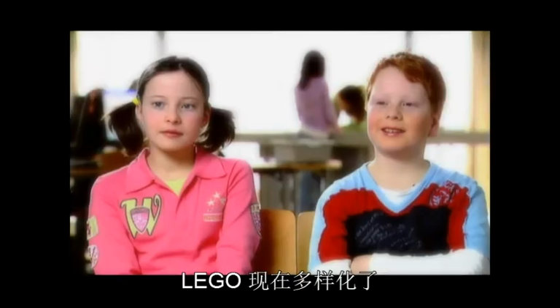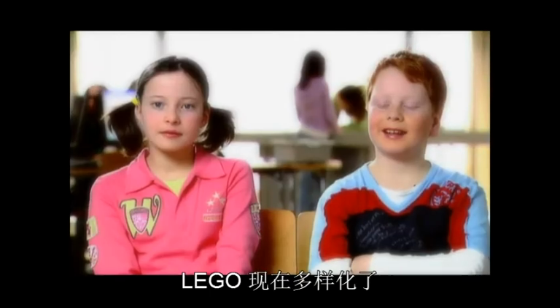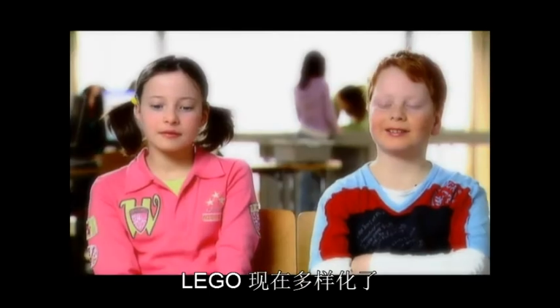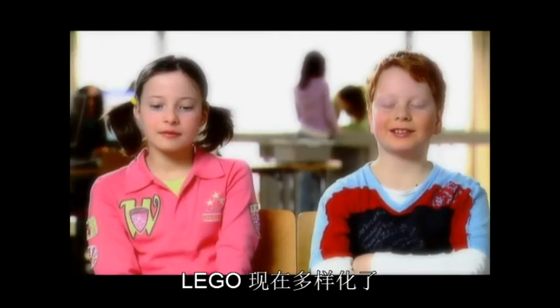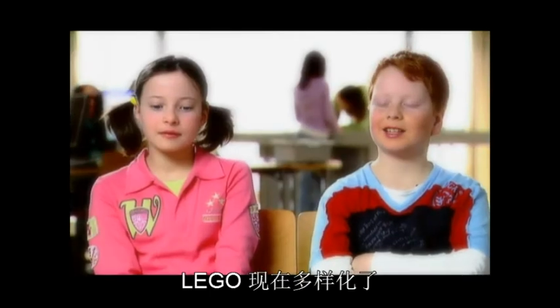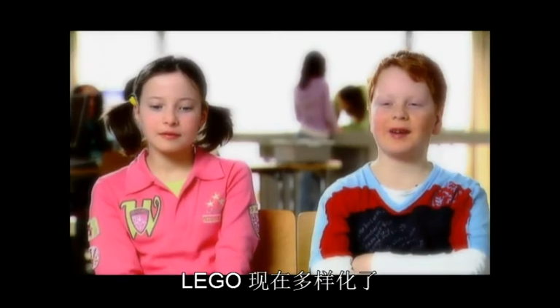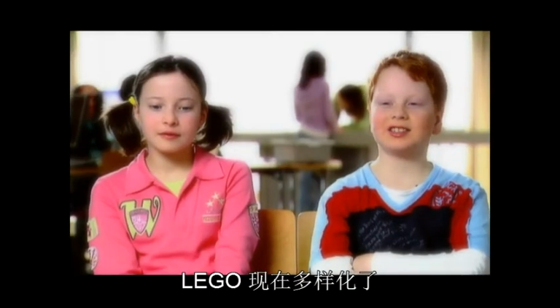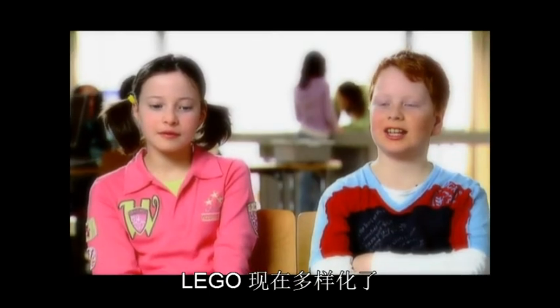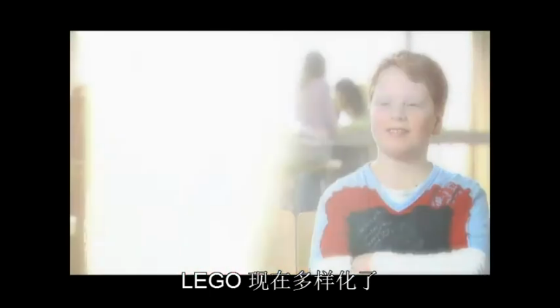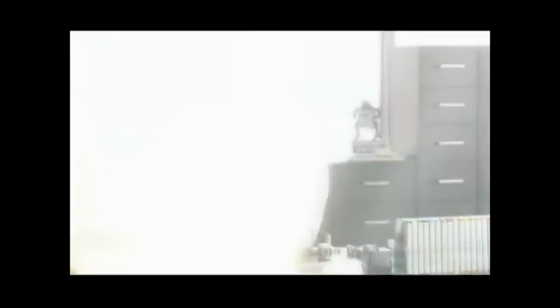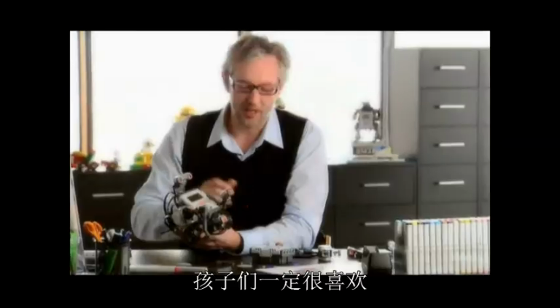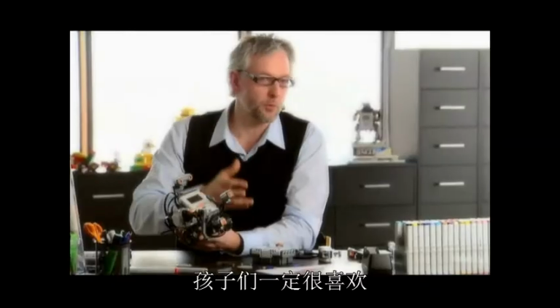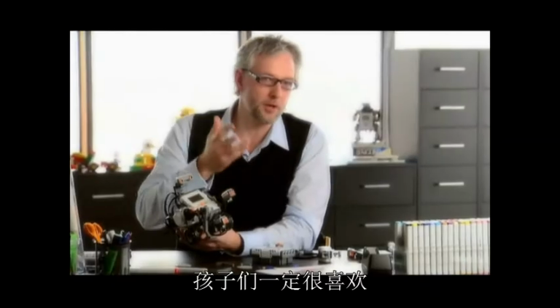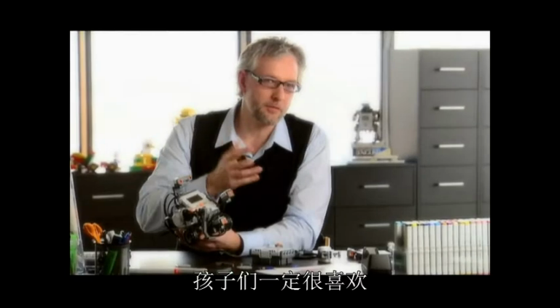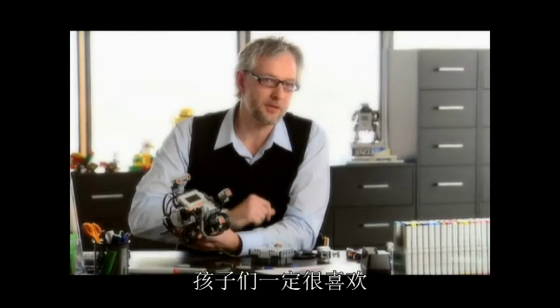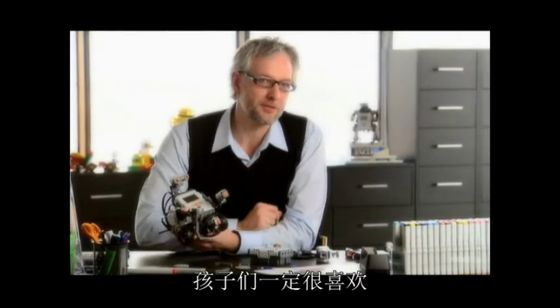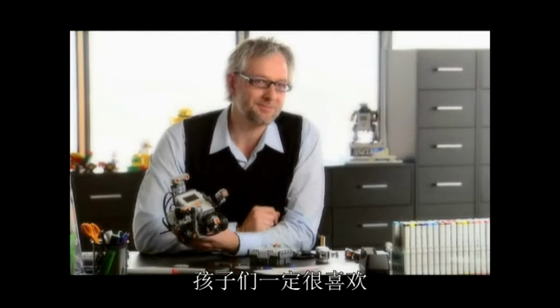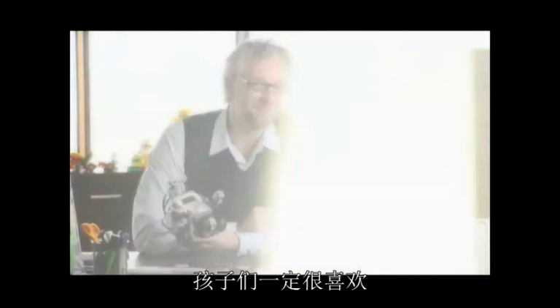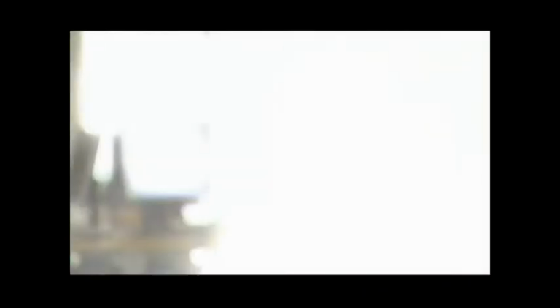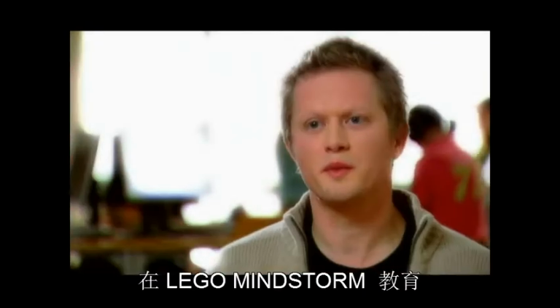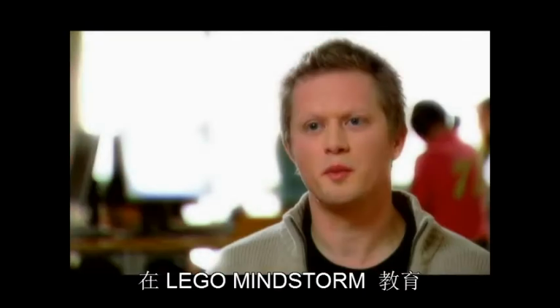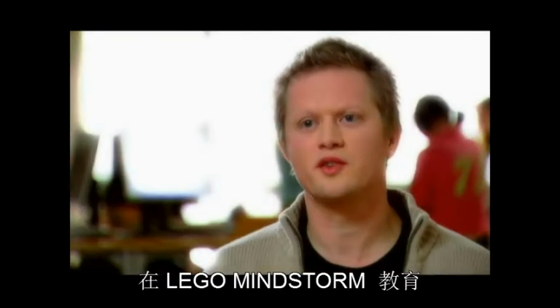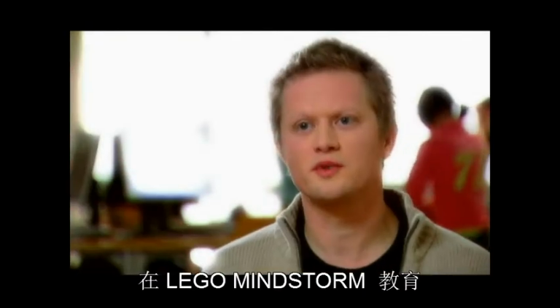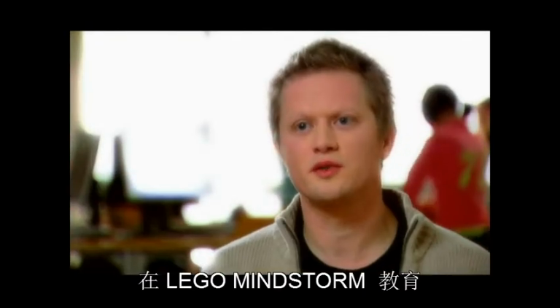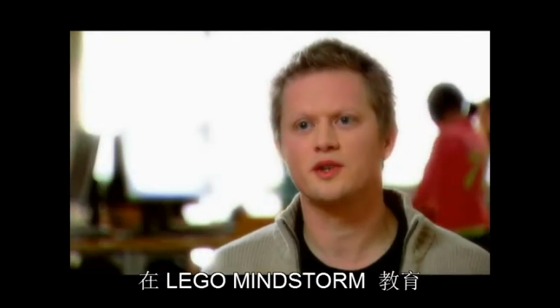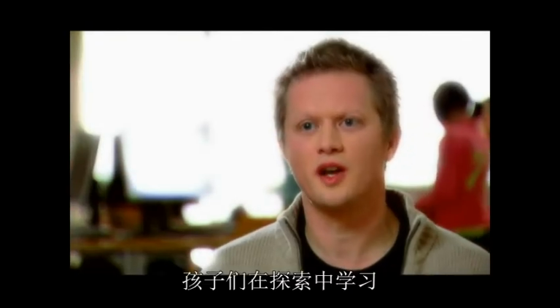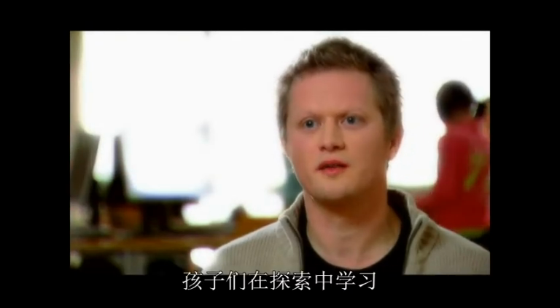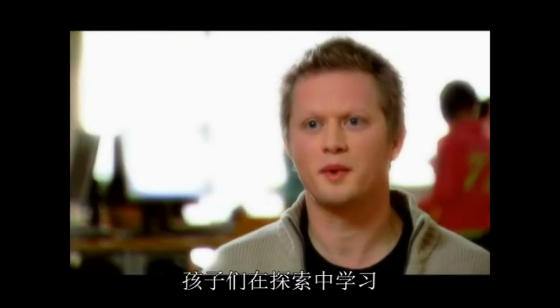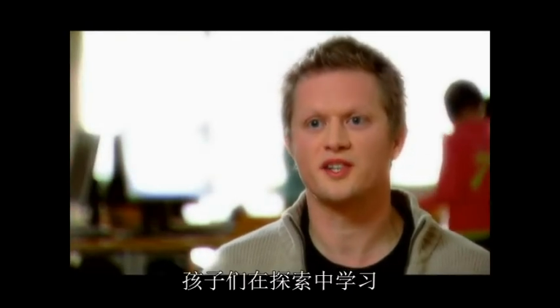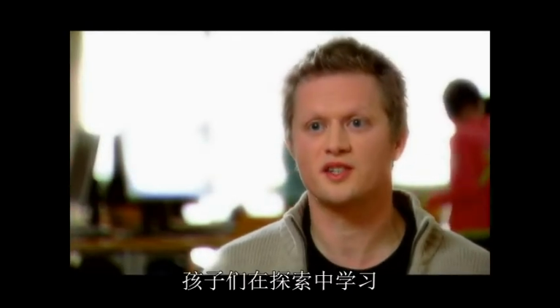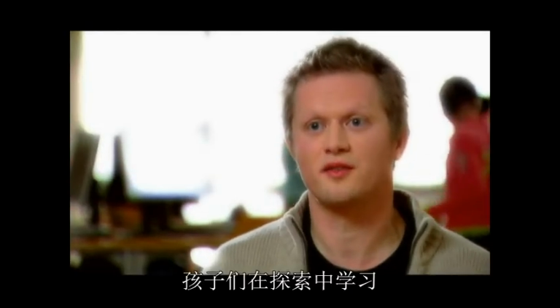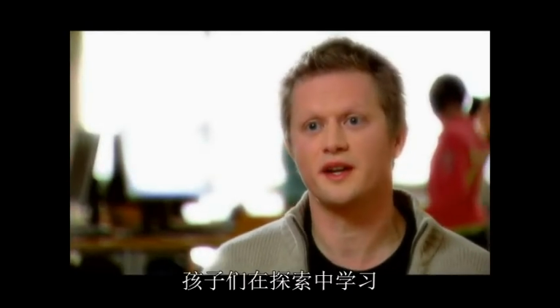Lego has got so much now. The kids will love this. With the Mindstorms, children learn by discovery.